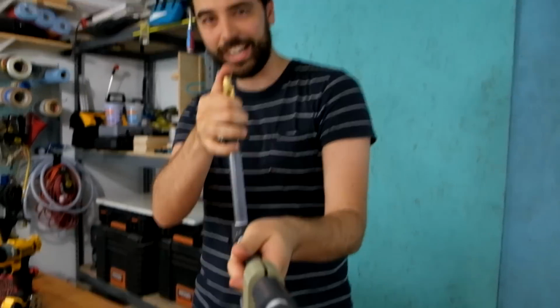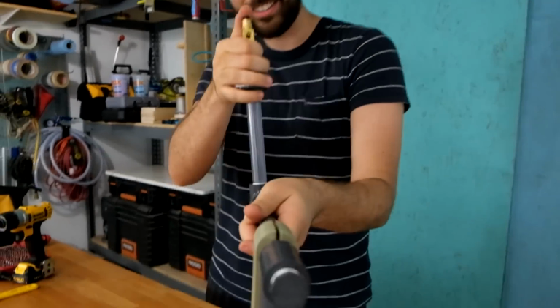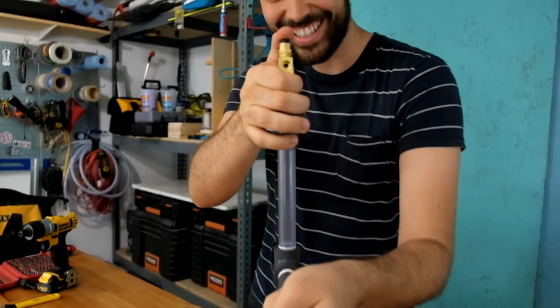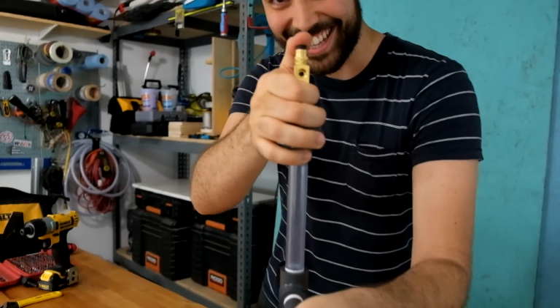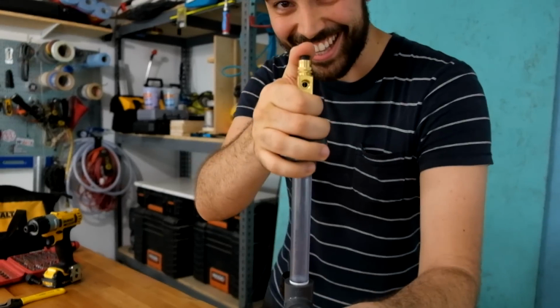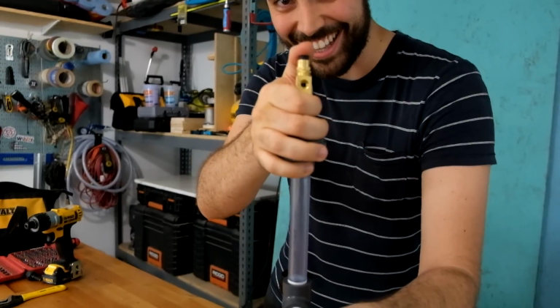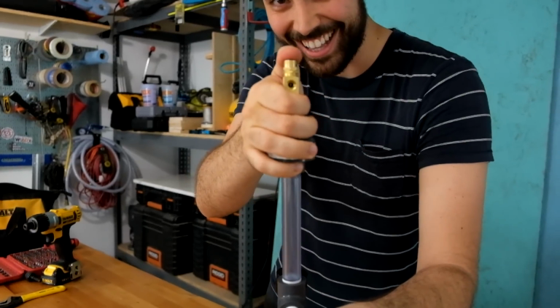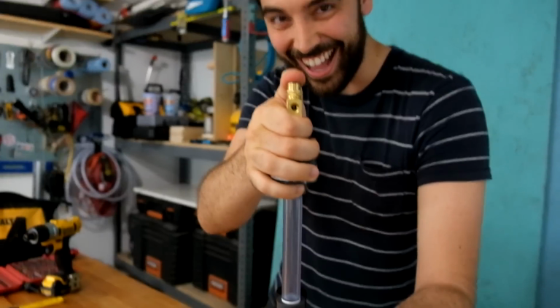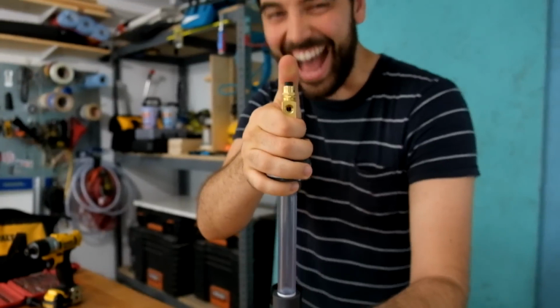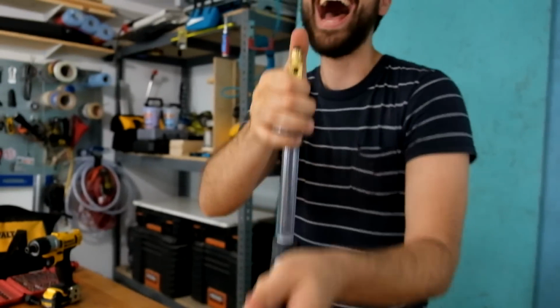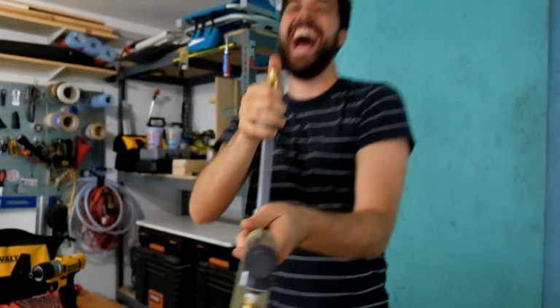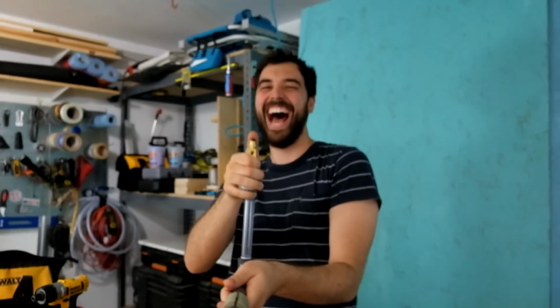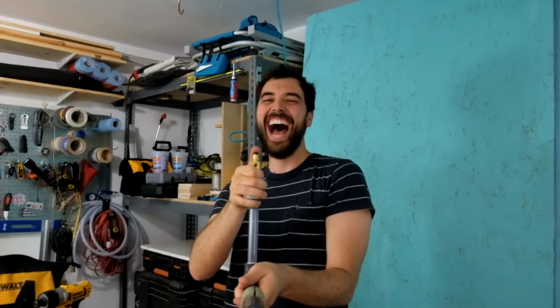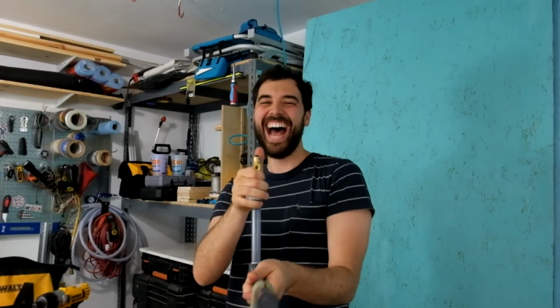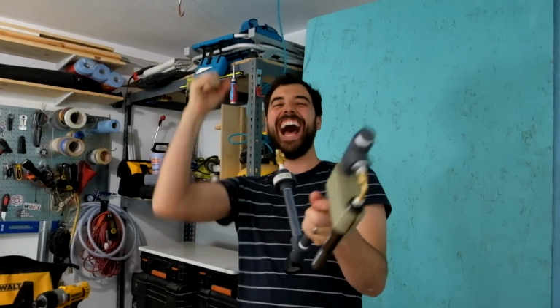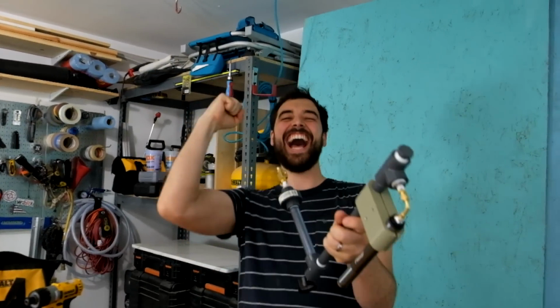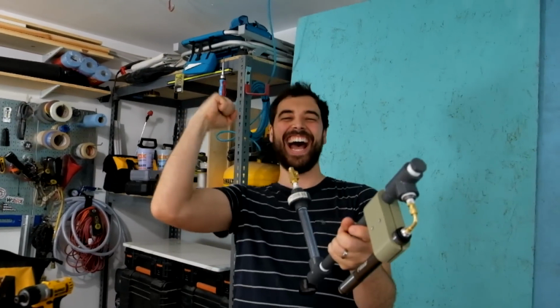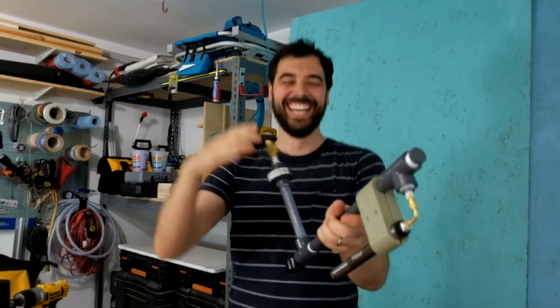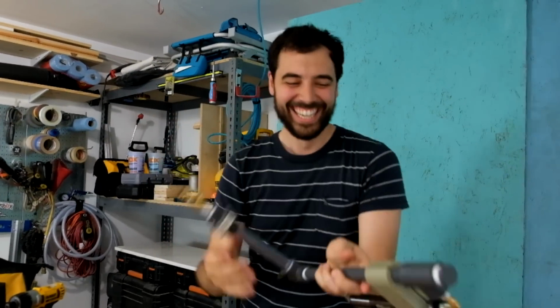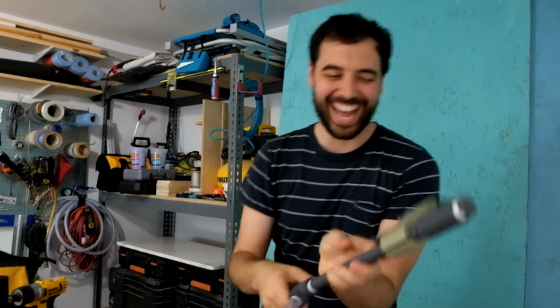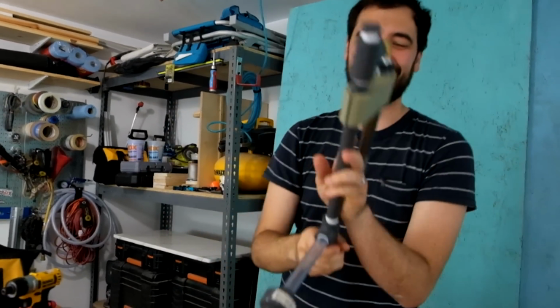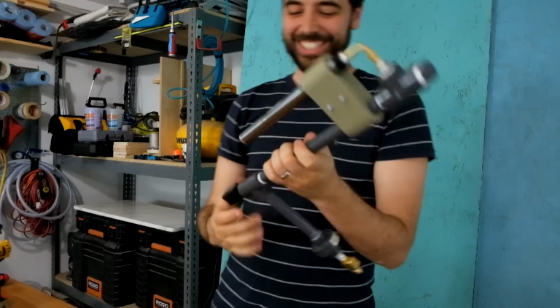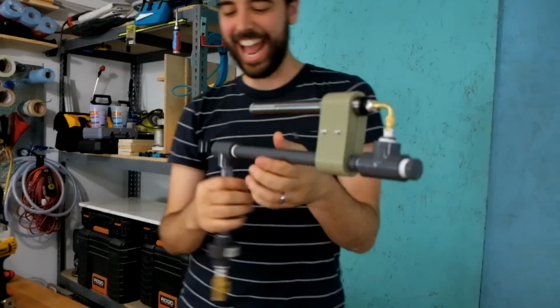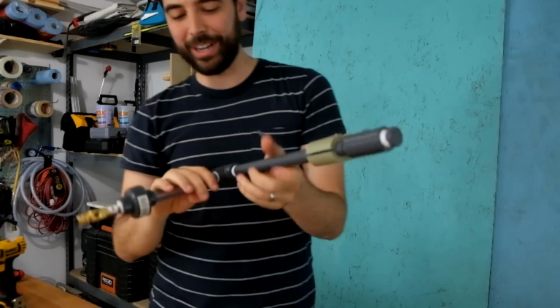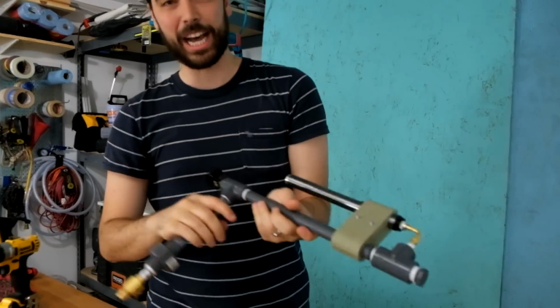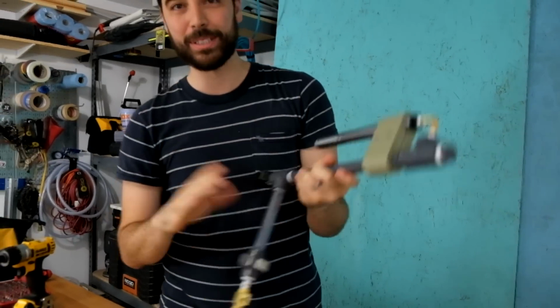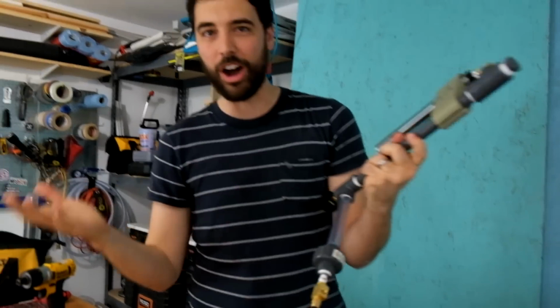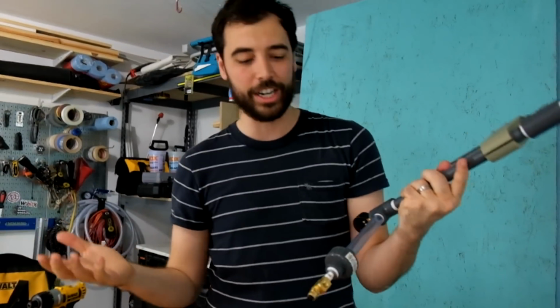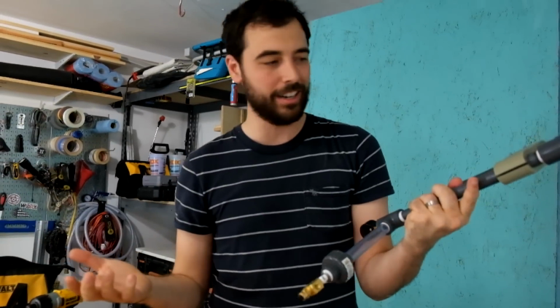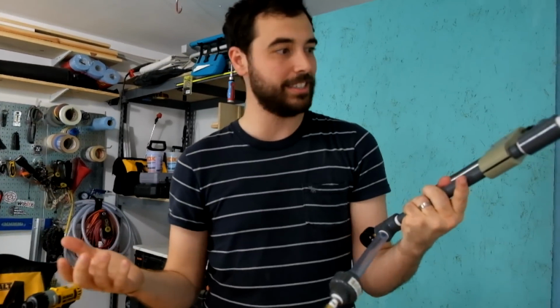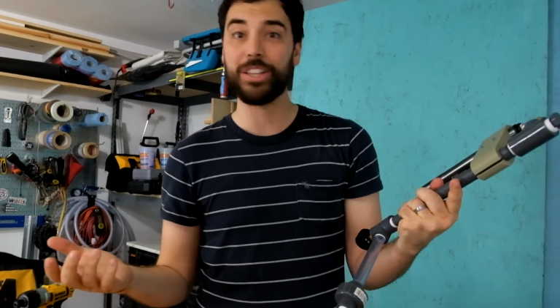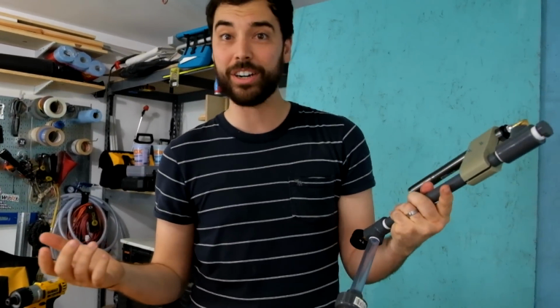Ready? Yeah. I felt it! That's awesome! So now we just got to put some water in here and see how this works.